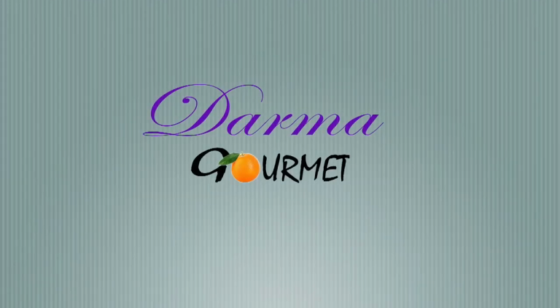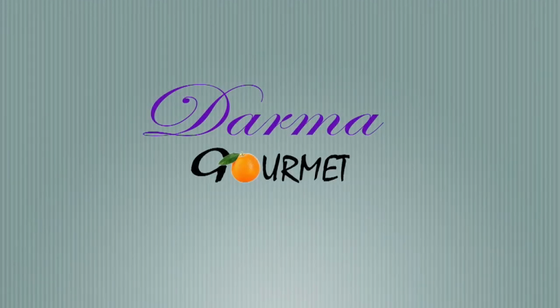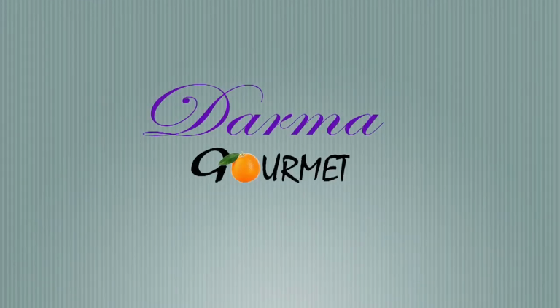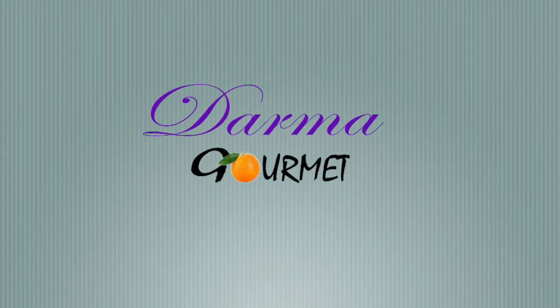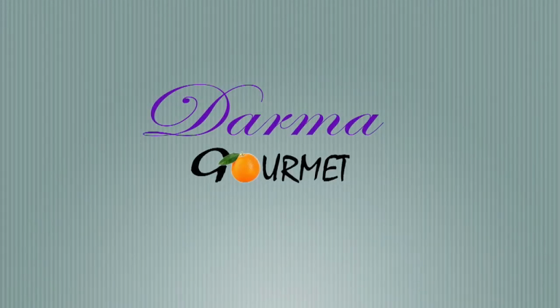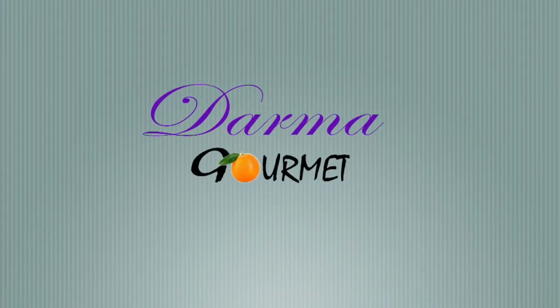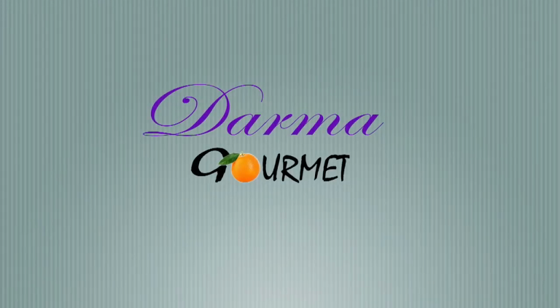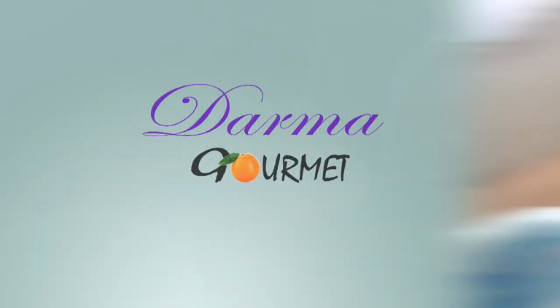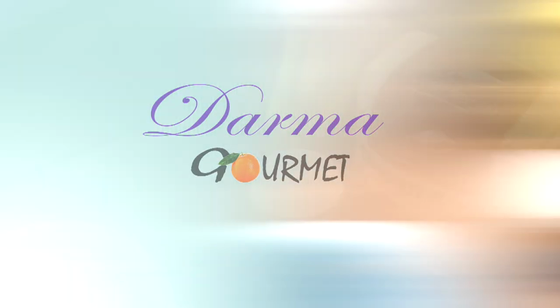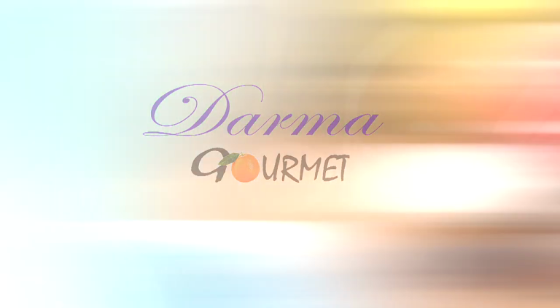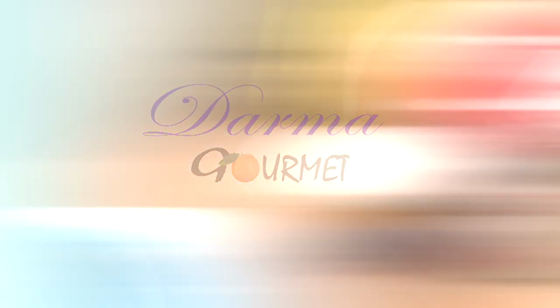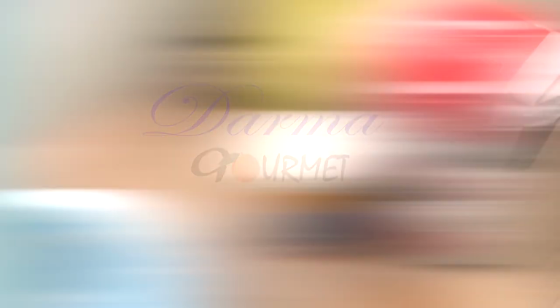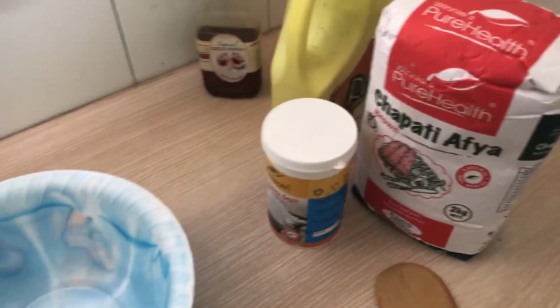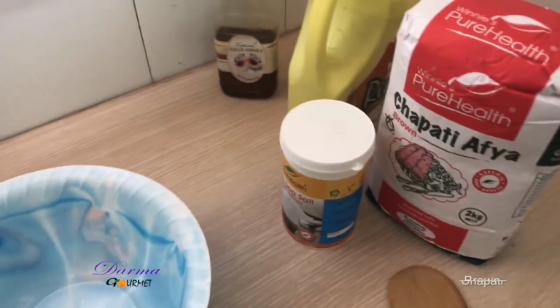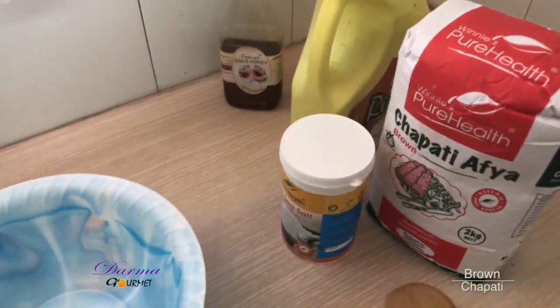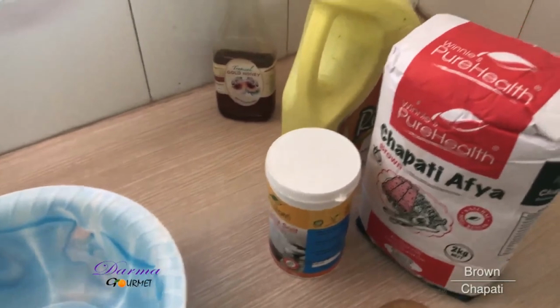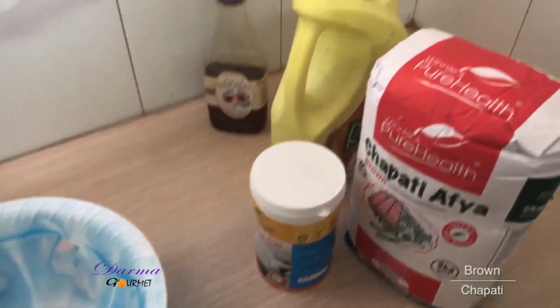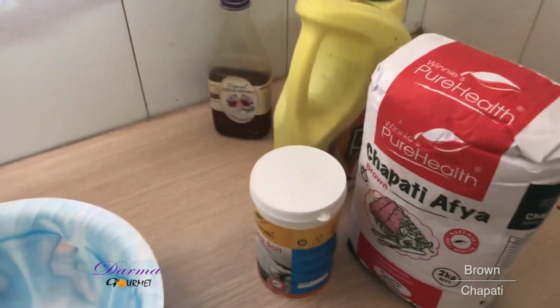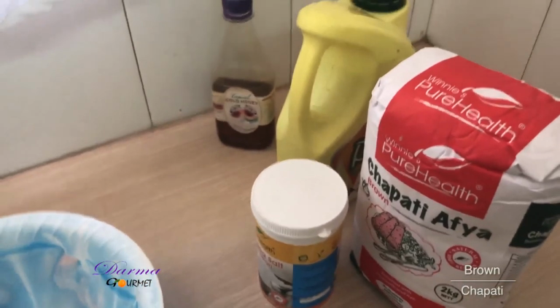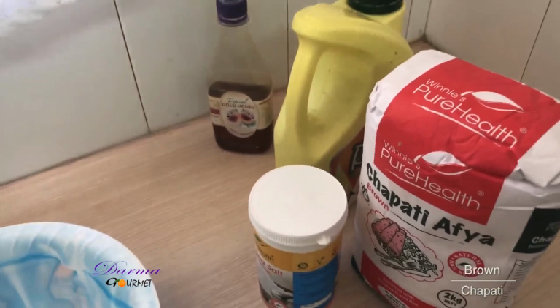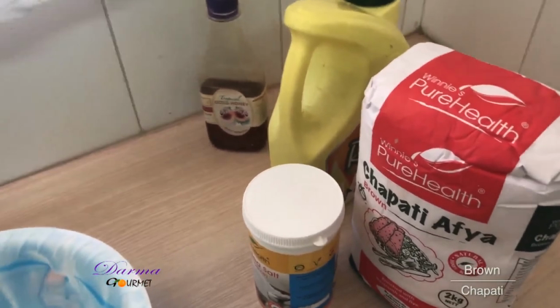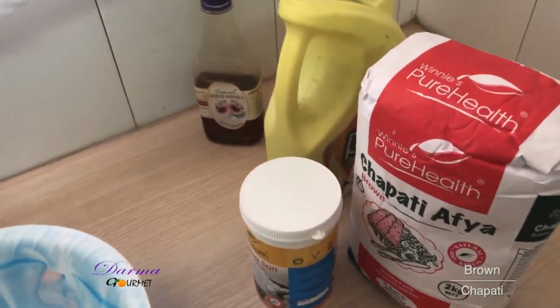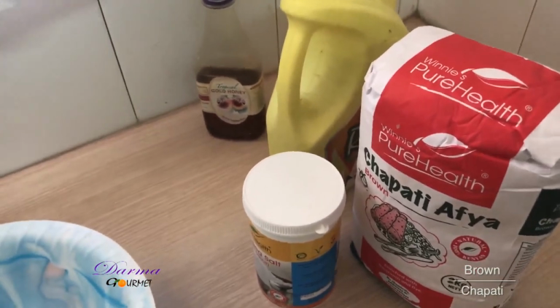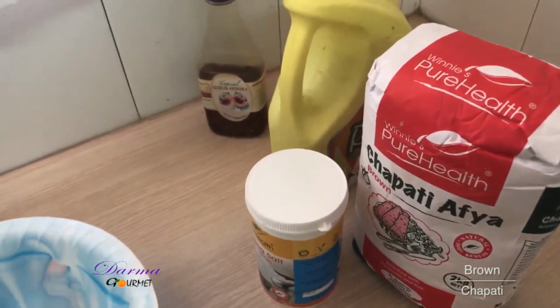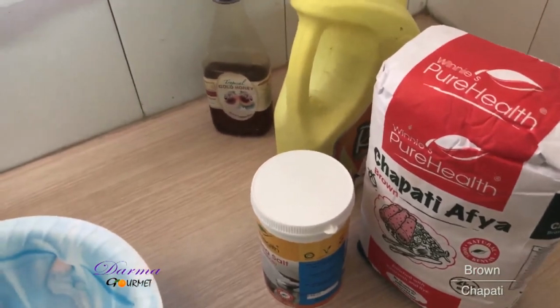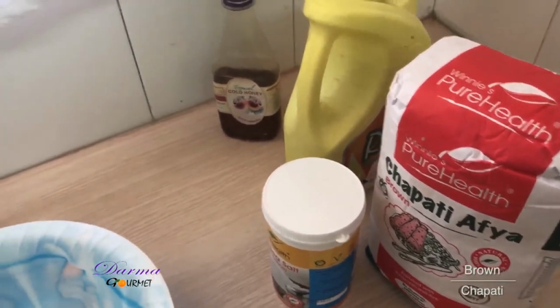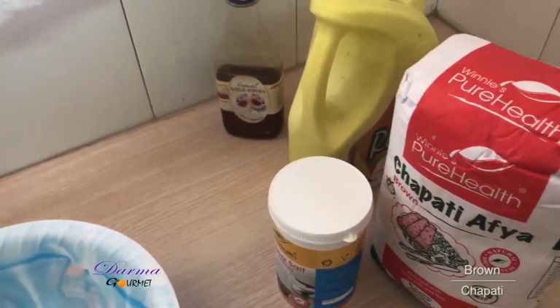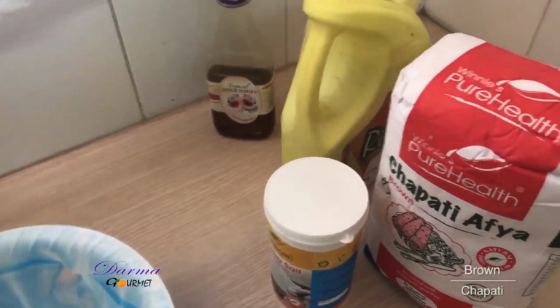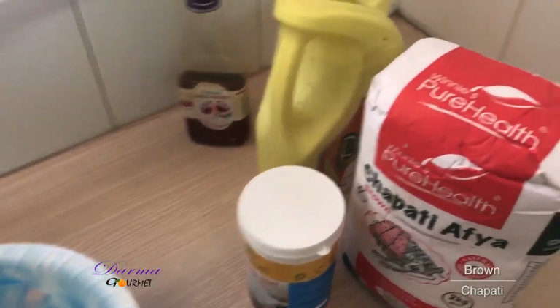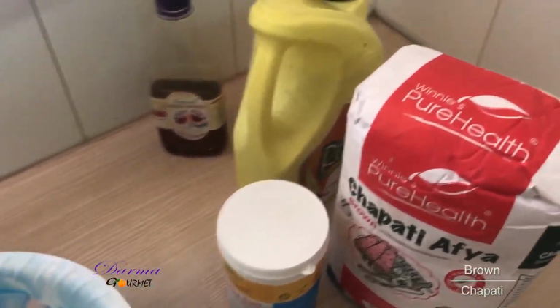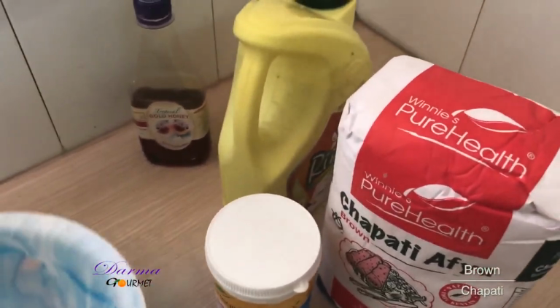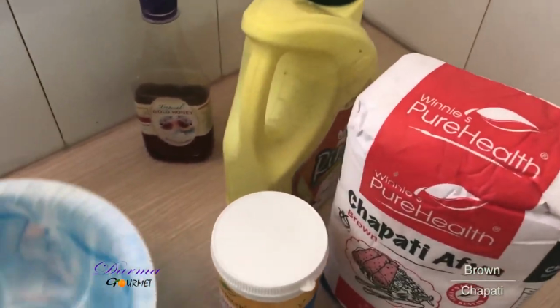Welcome to Damagome. Today I'm going to make brown chapati and here are my ingredients.